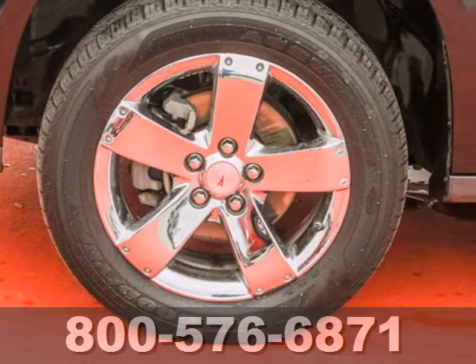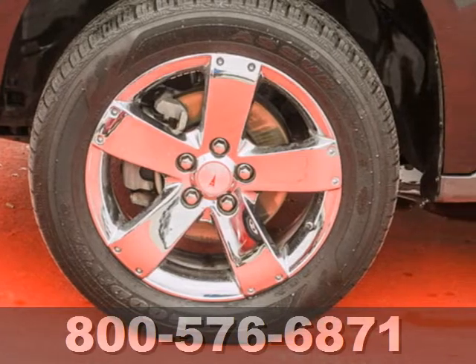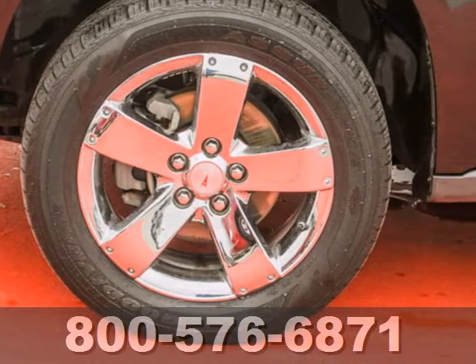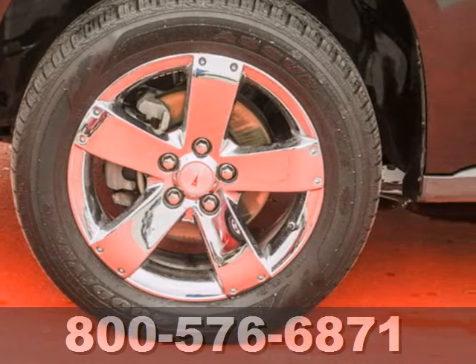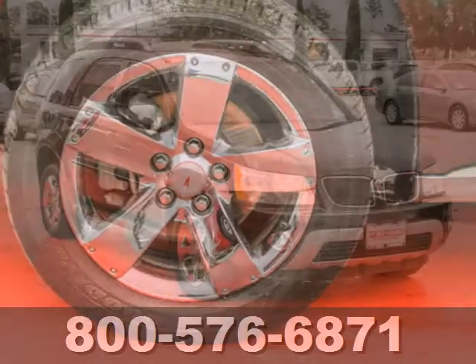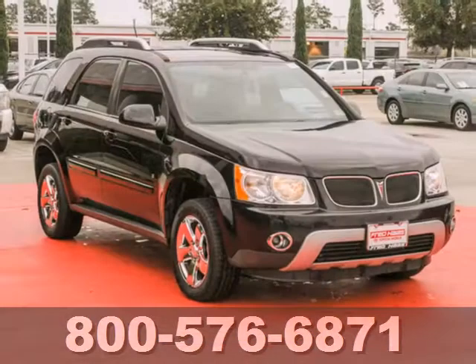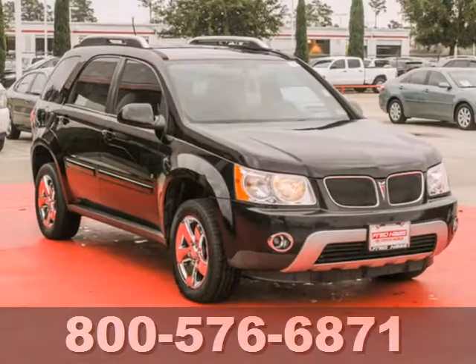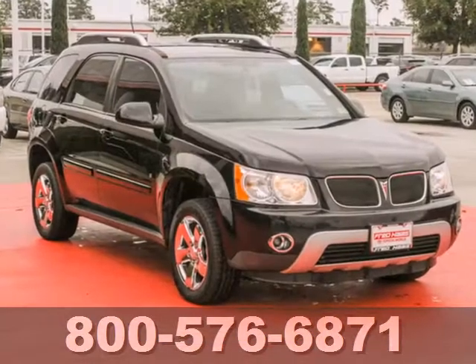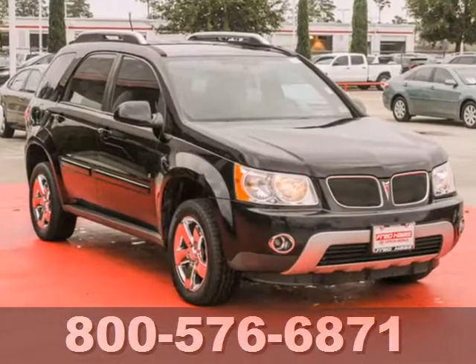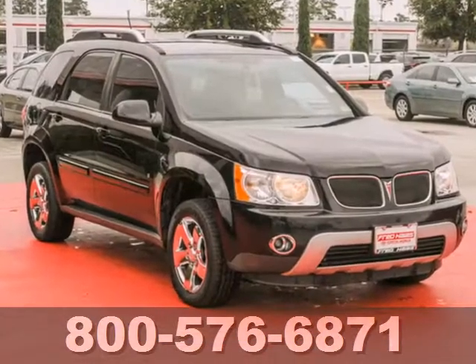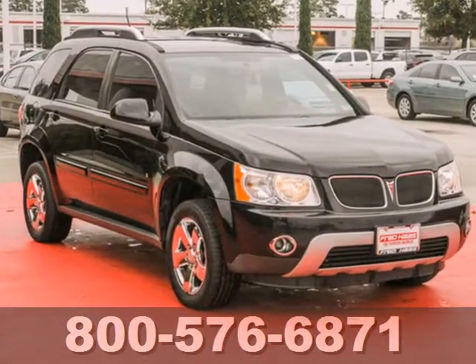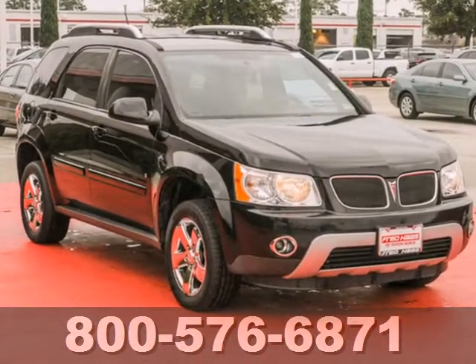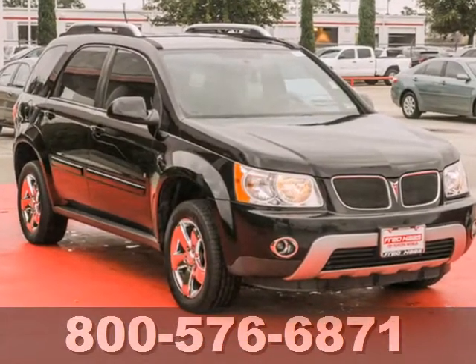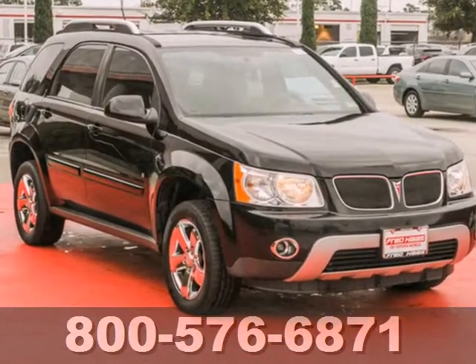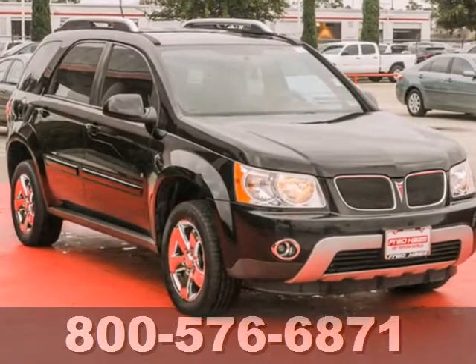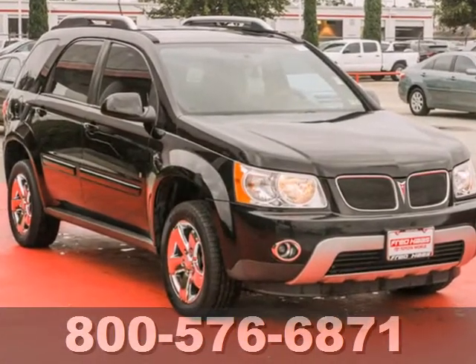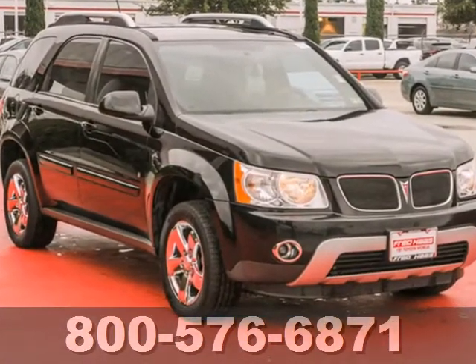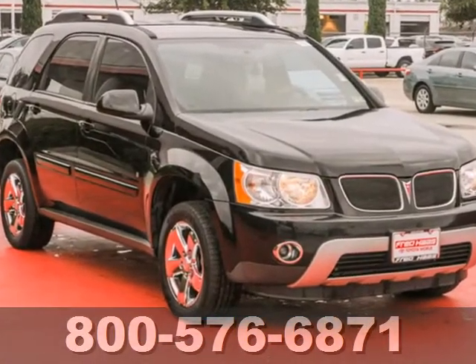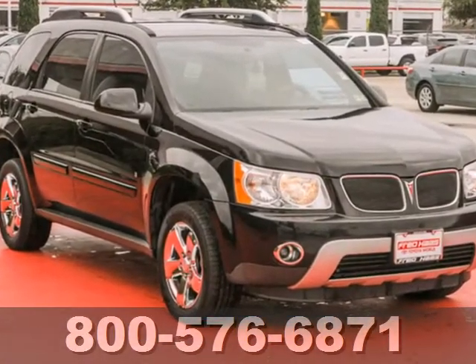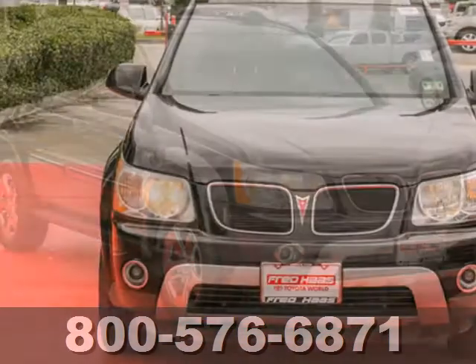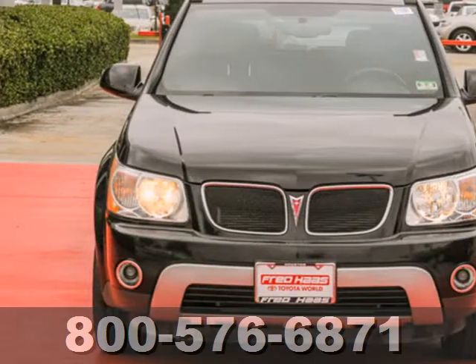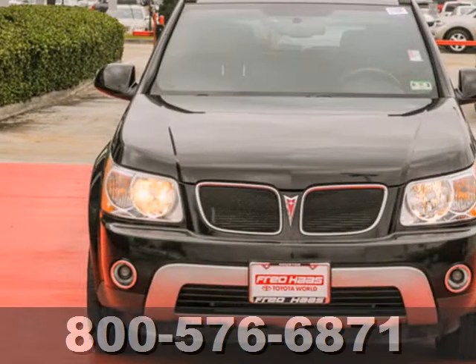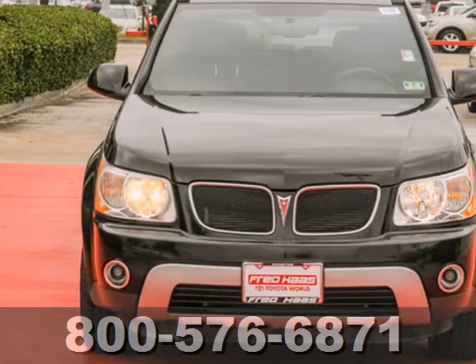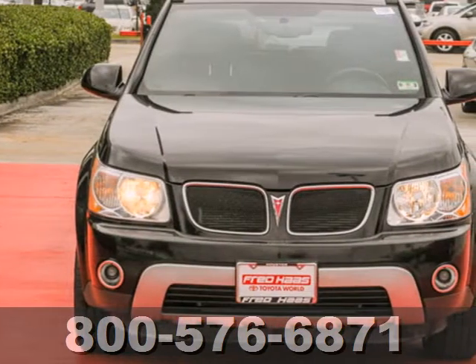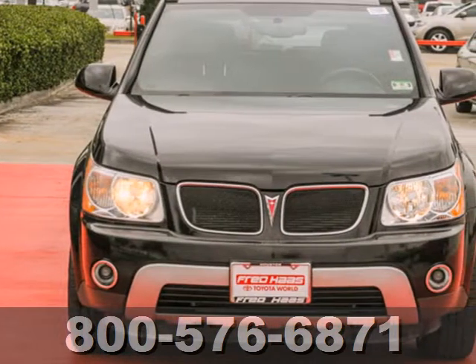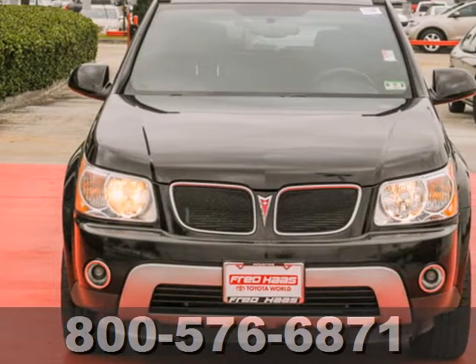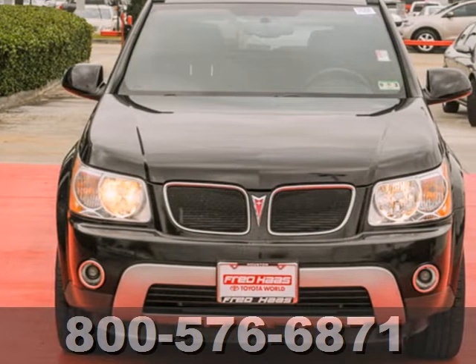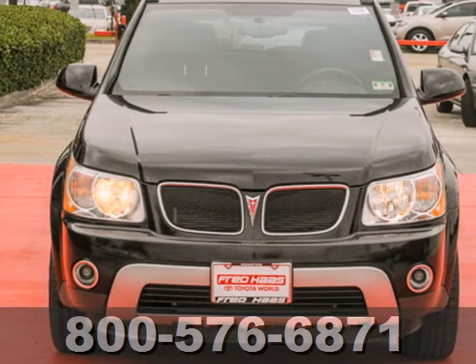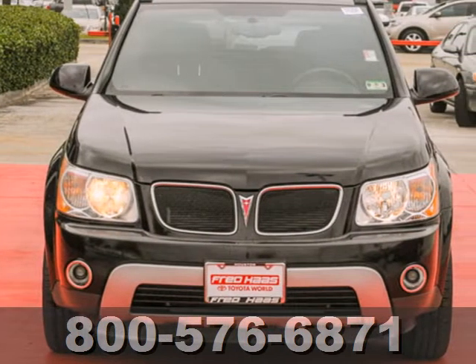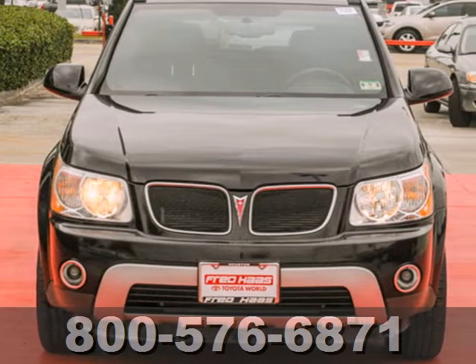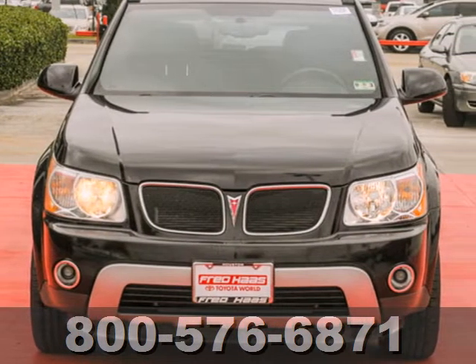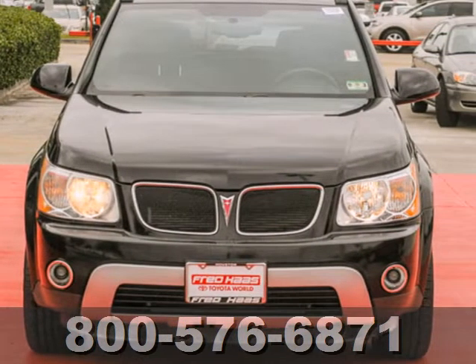If you're looking for a versatile SUV that's perfect for everyday driving, look no further than the Pontiac Torrent. Come in for a test drive today.